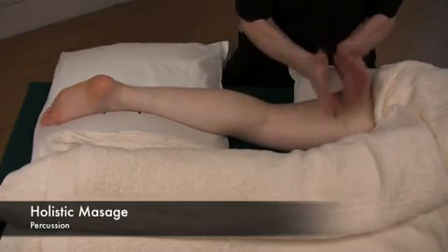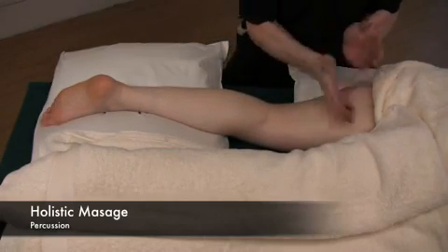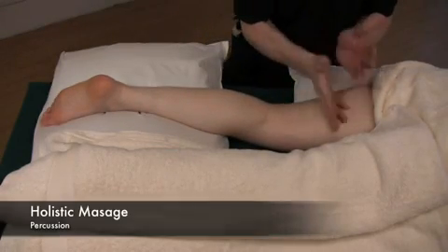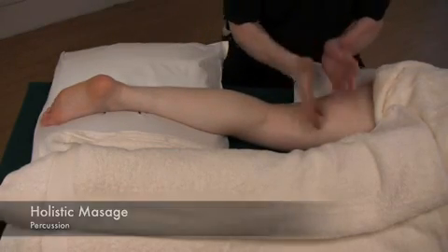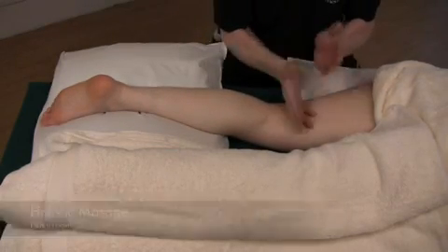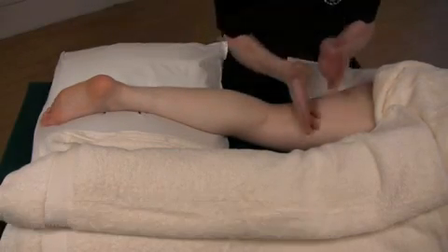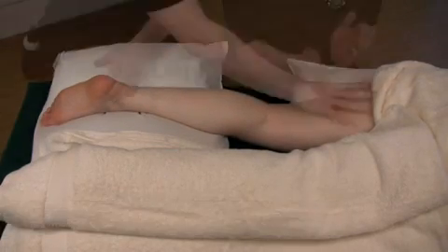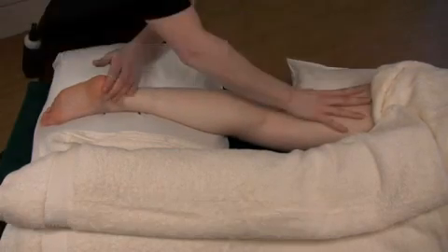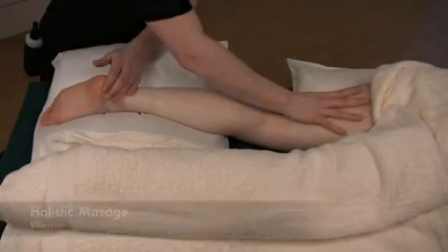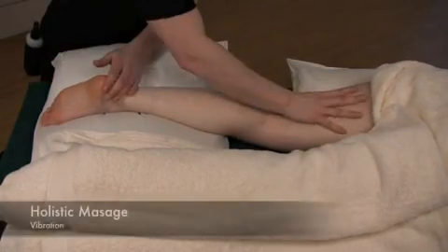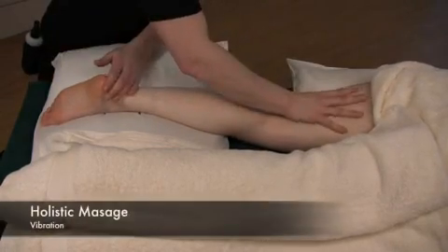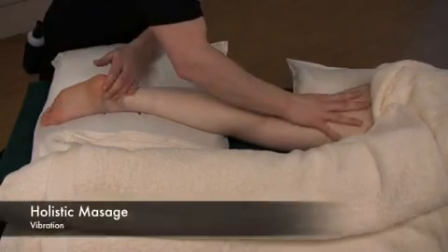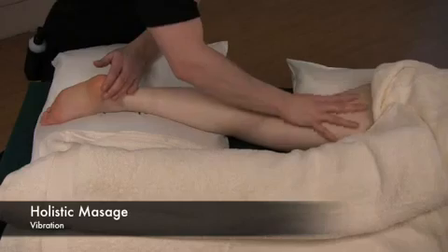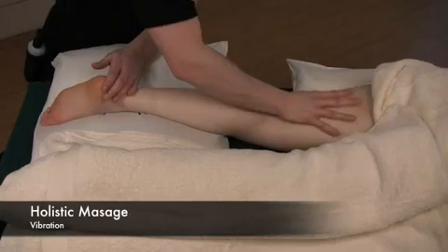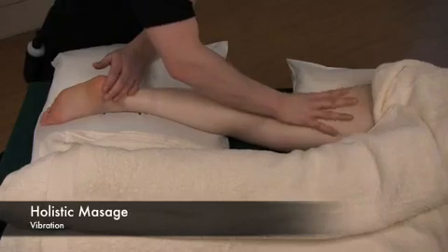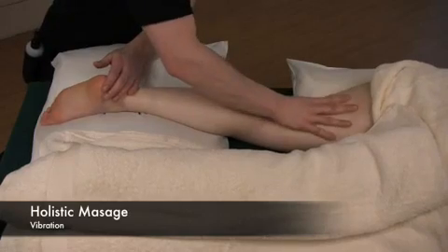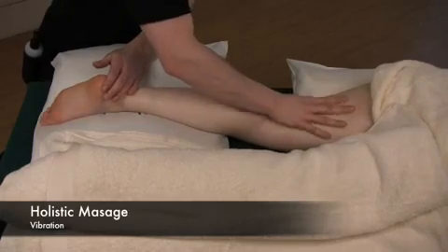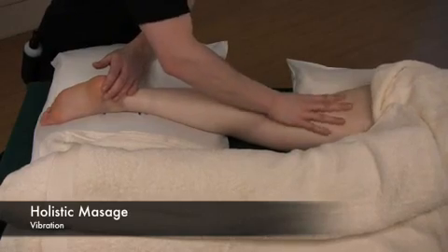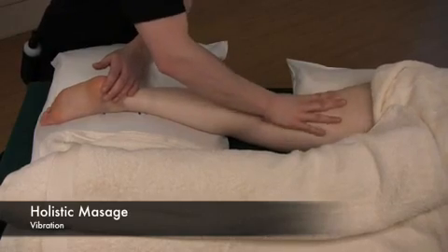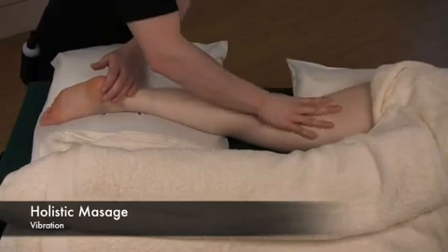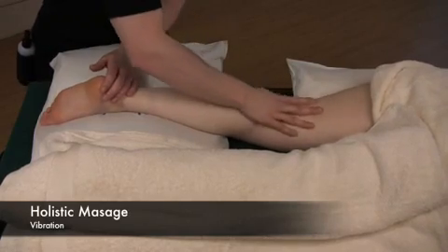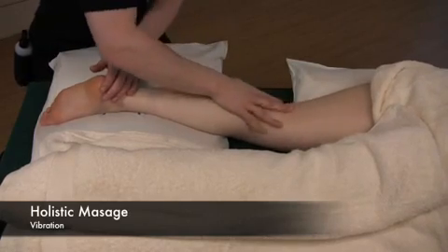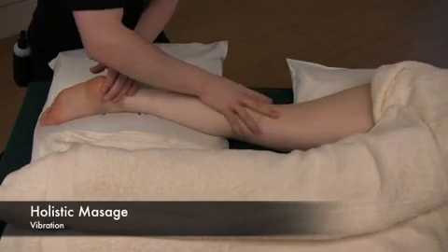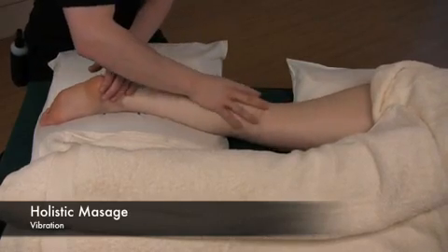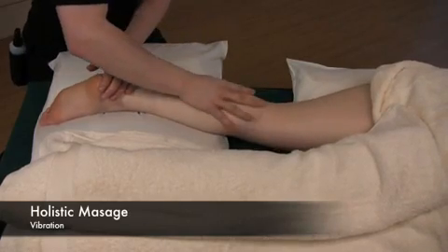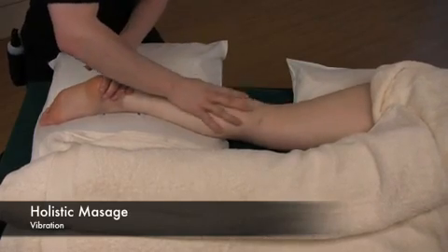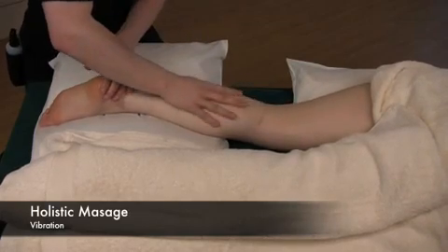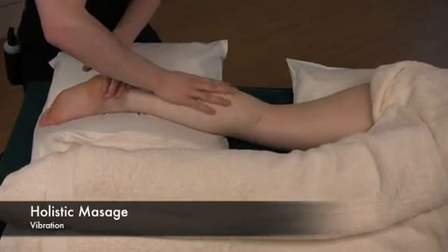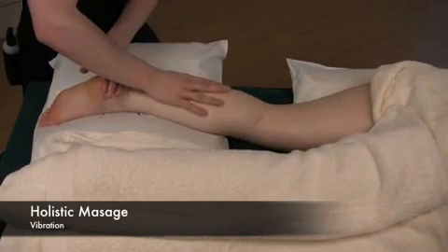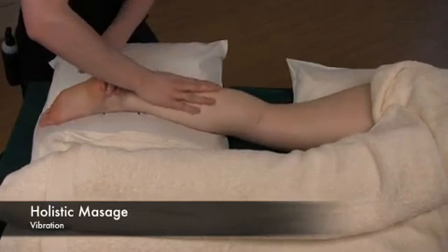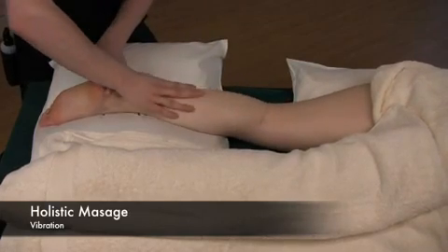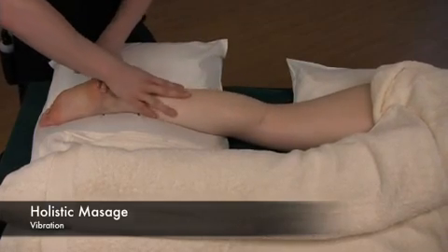During training, students will work in pairs, which means that students receive treatment daily while training.